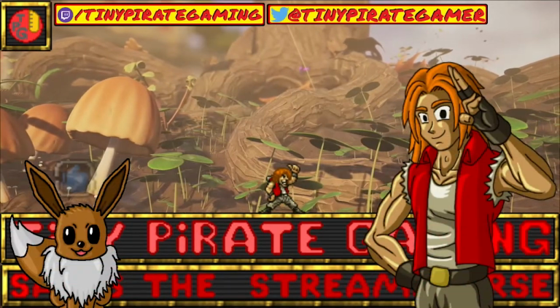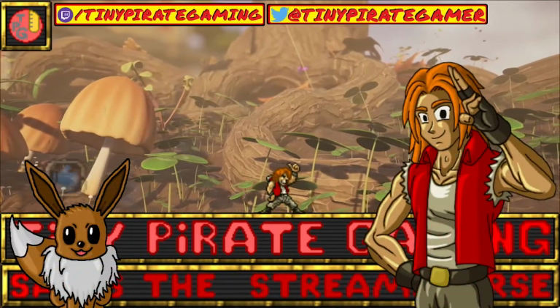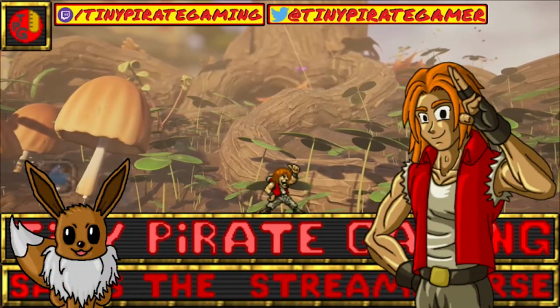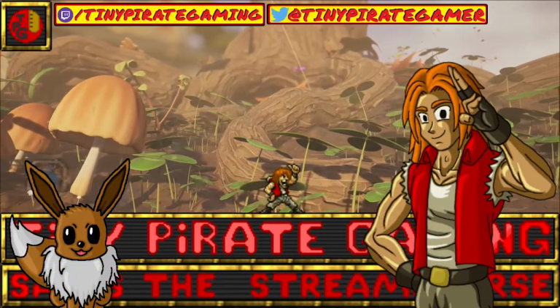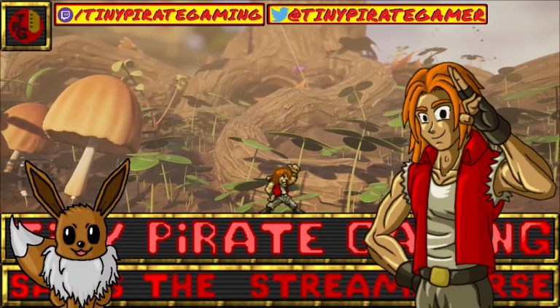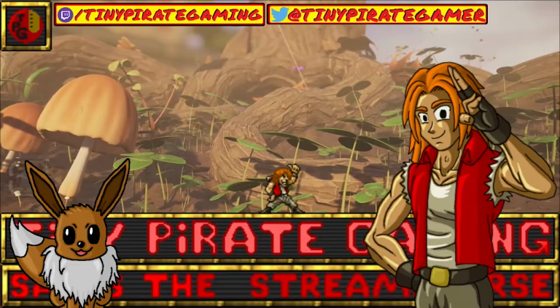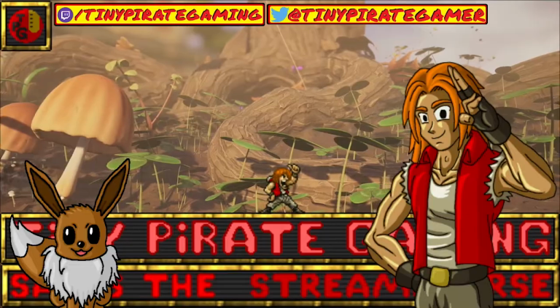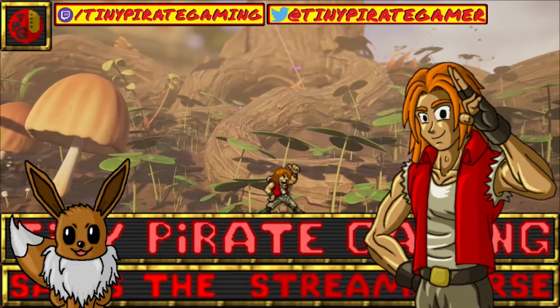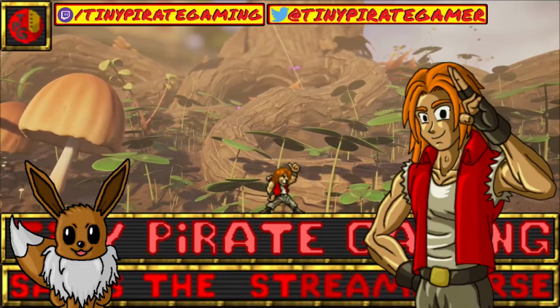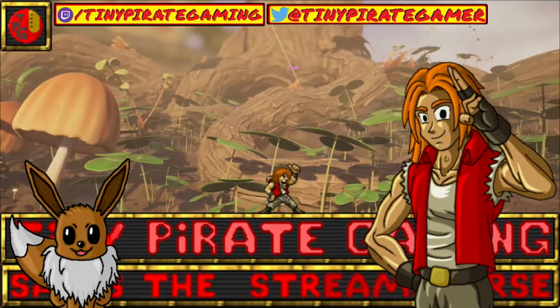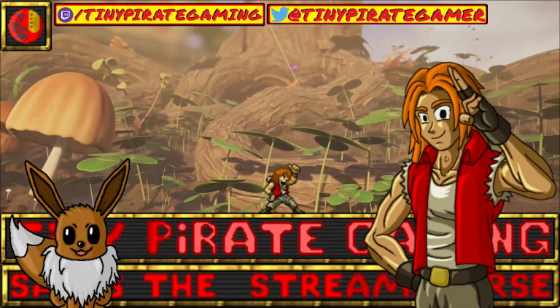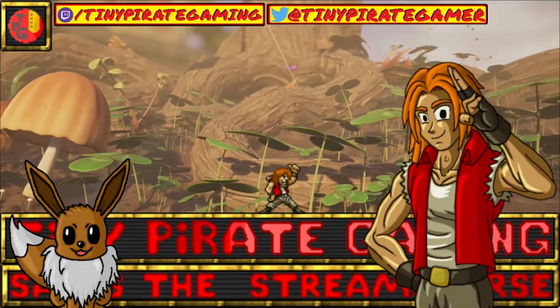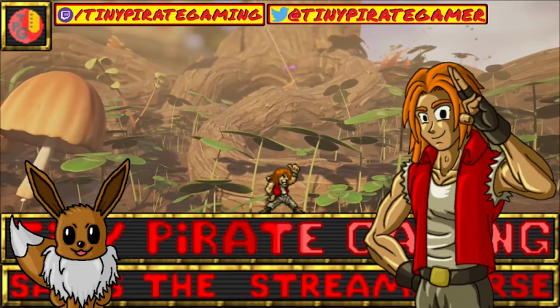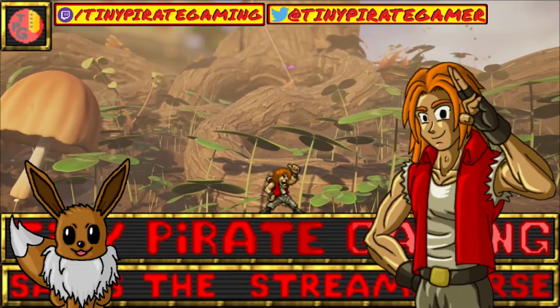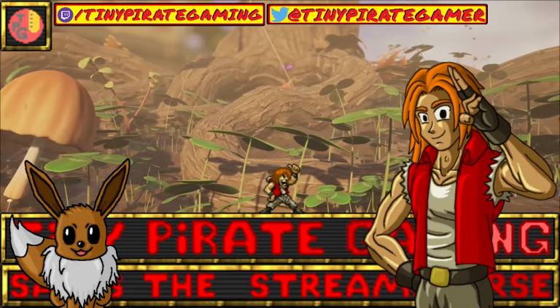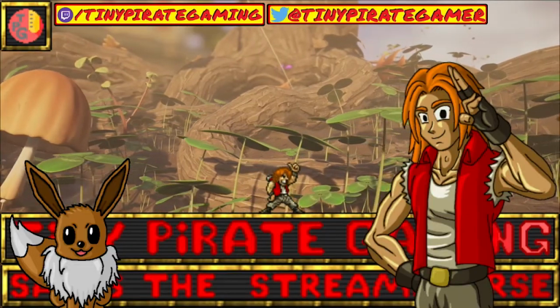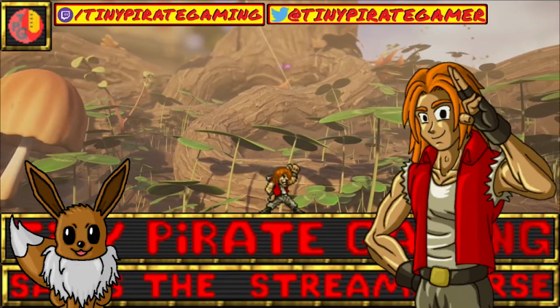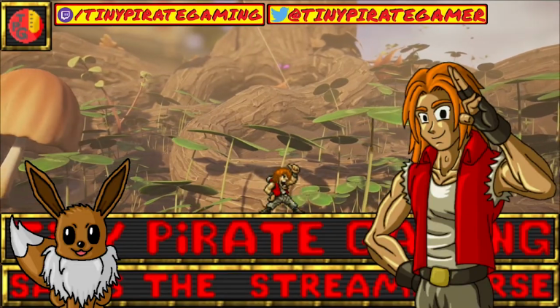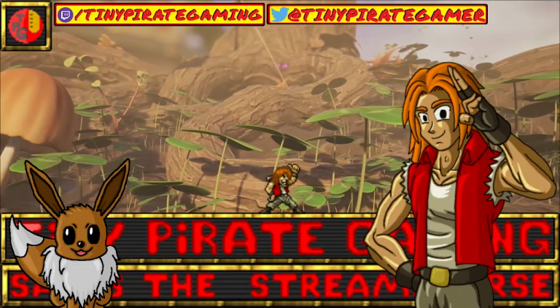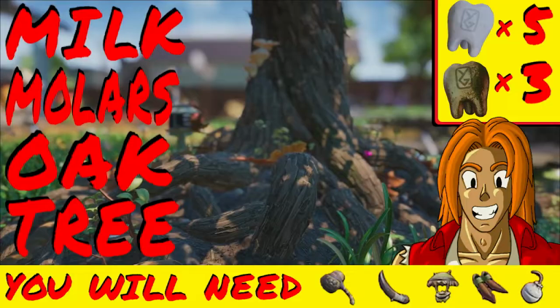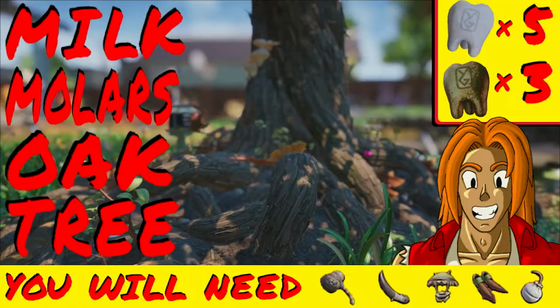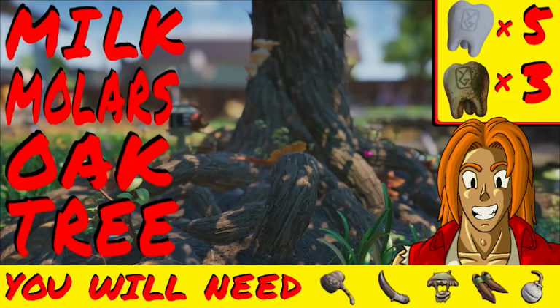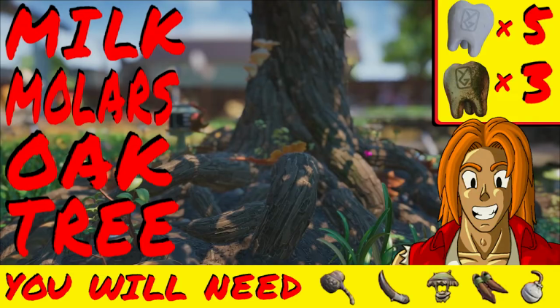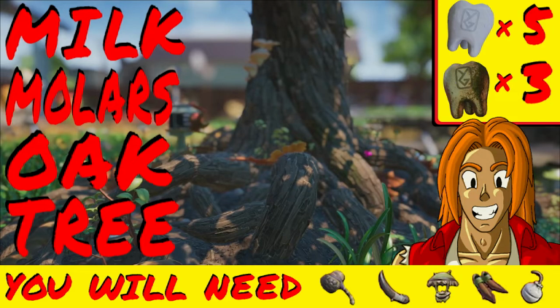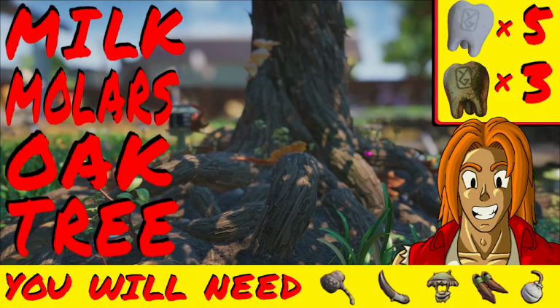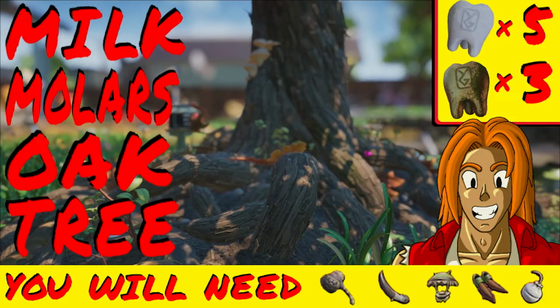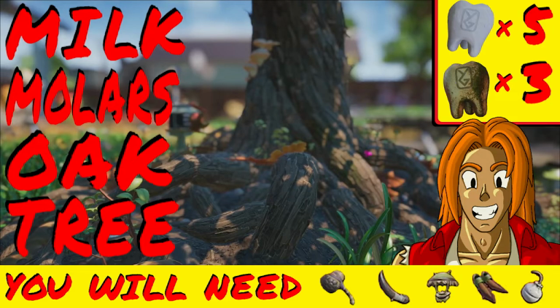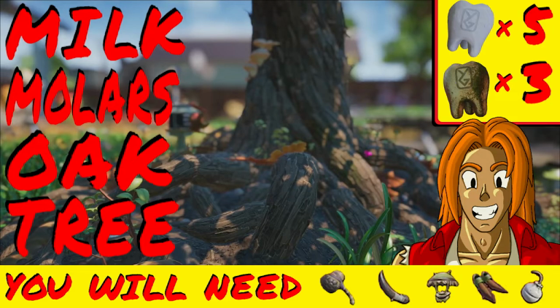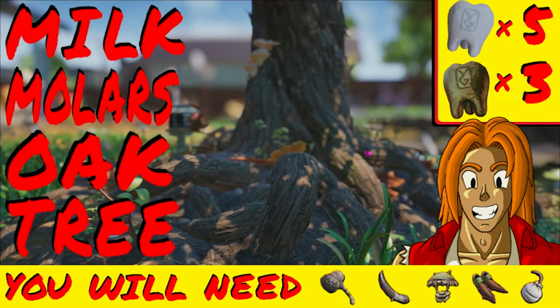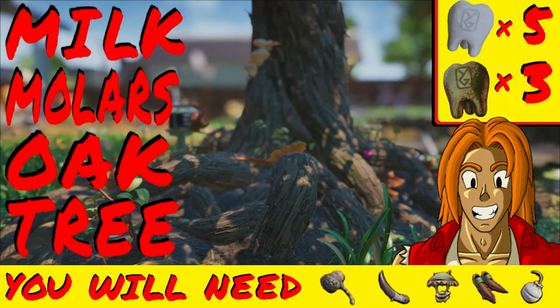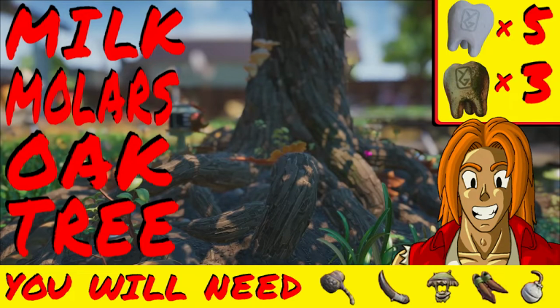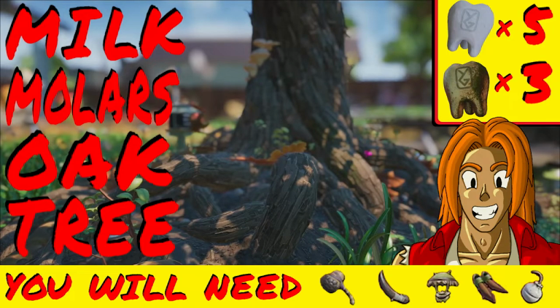First, we'll be covering the oak tree, where you can find five milk molars and three mega milk molars.